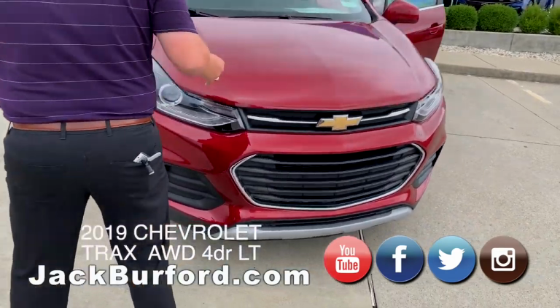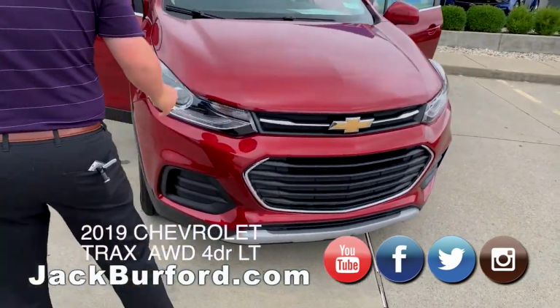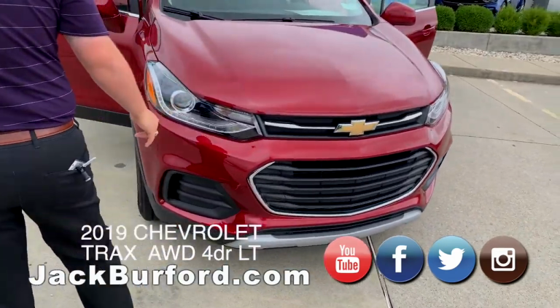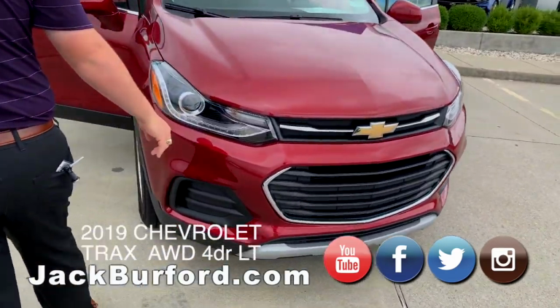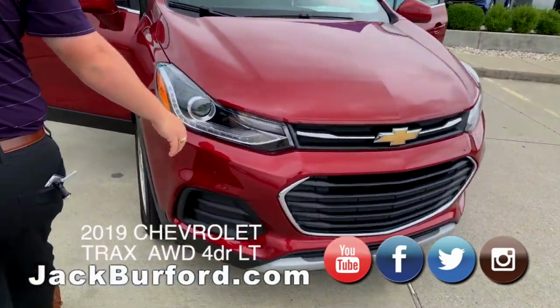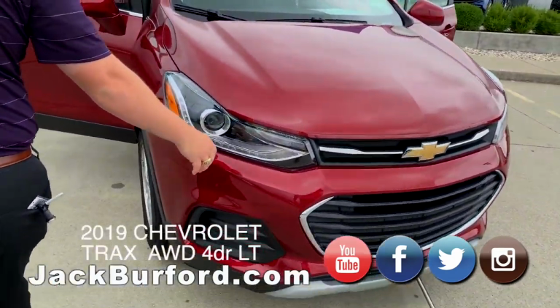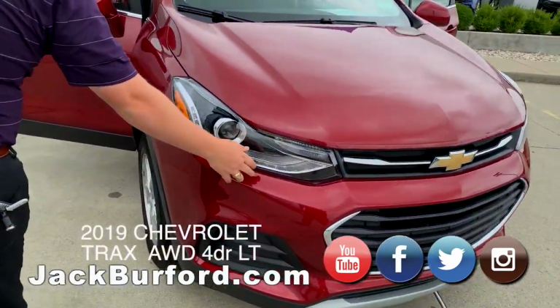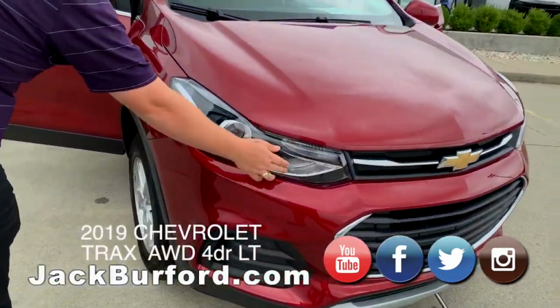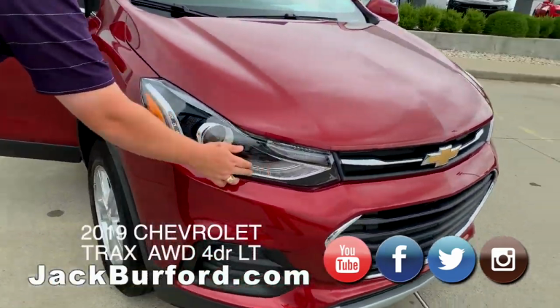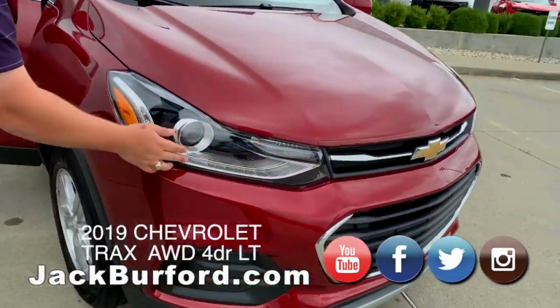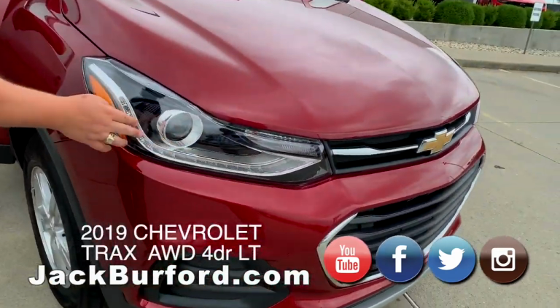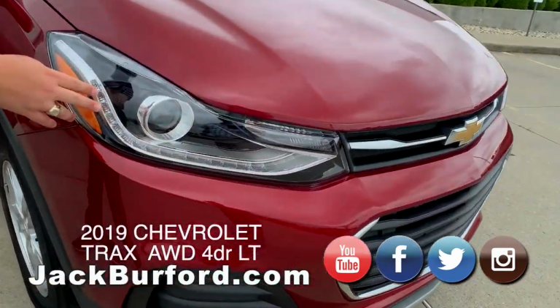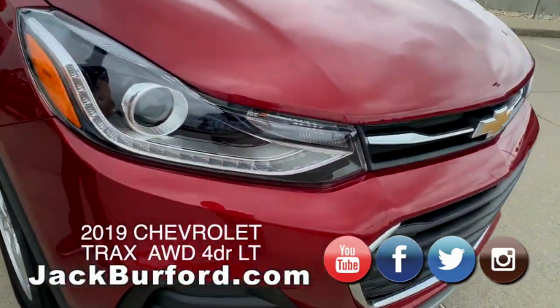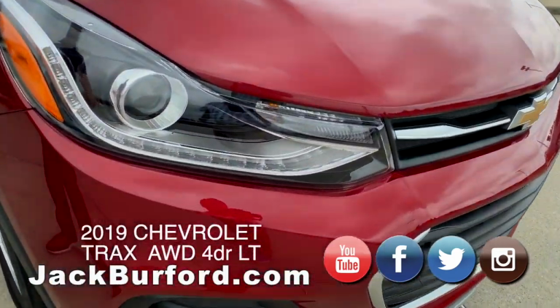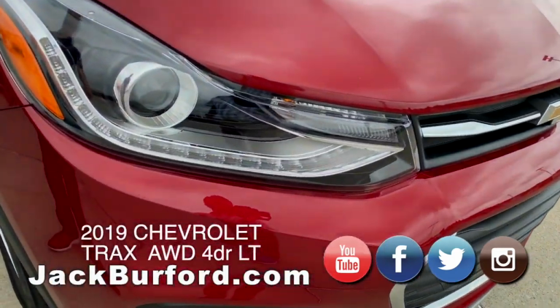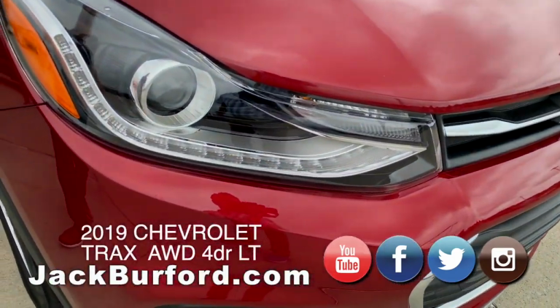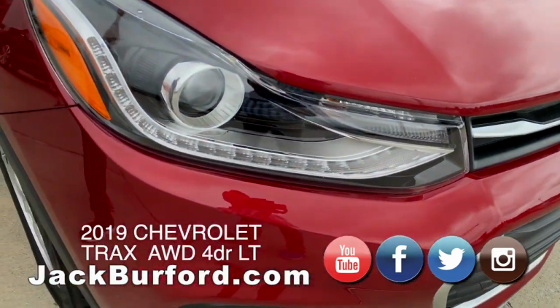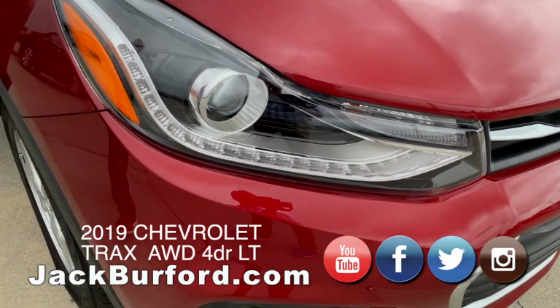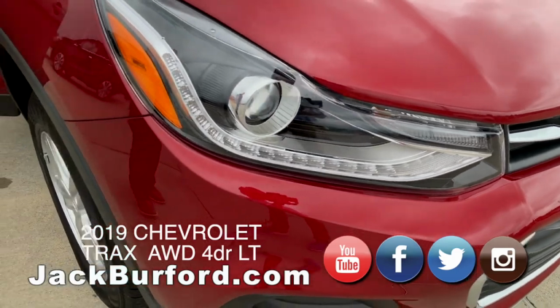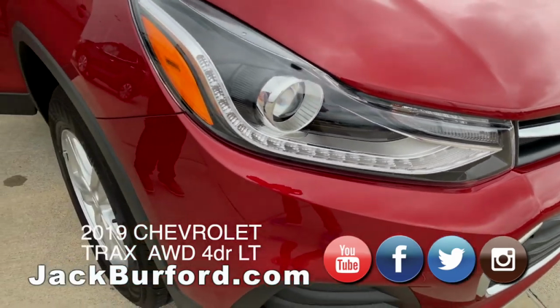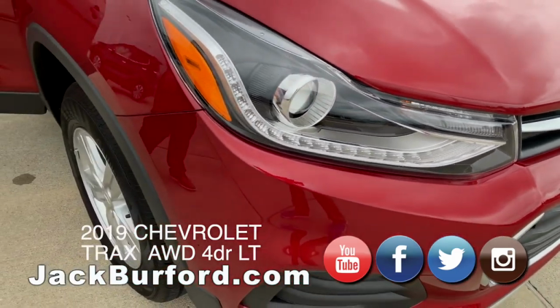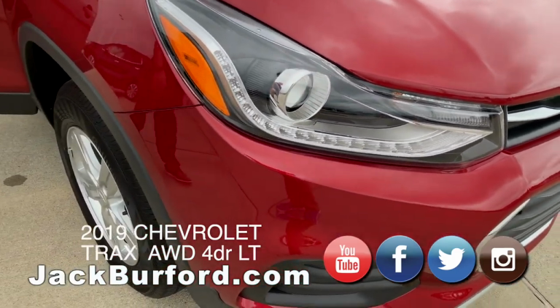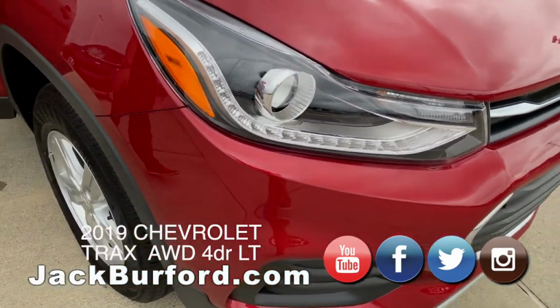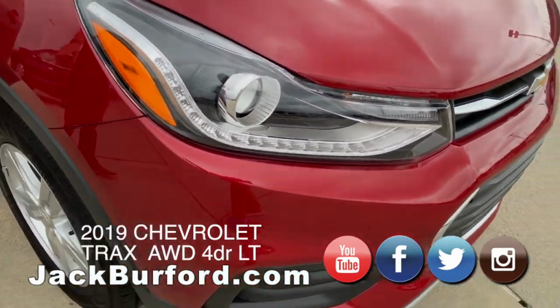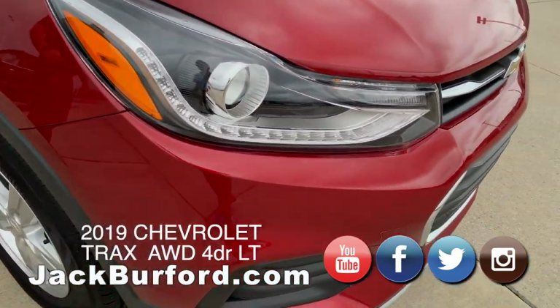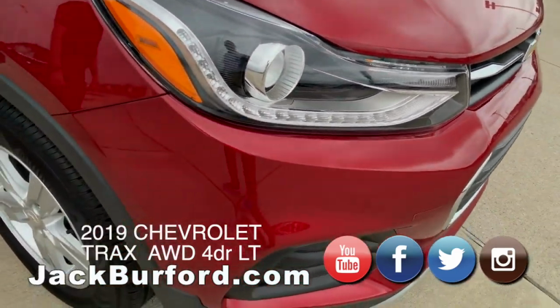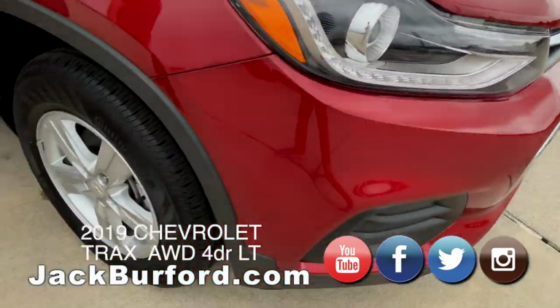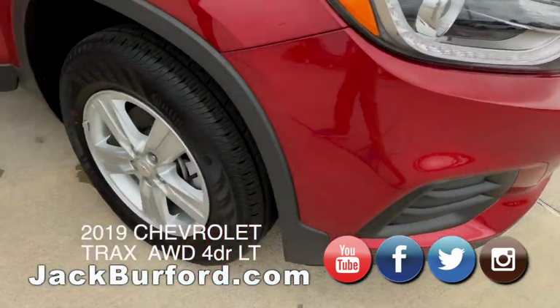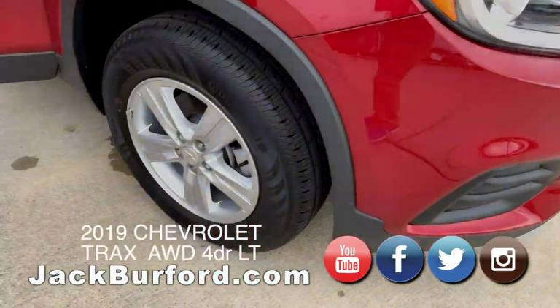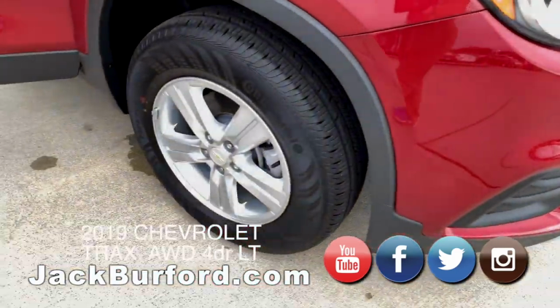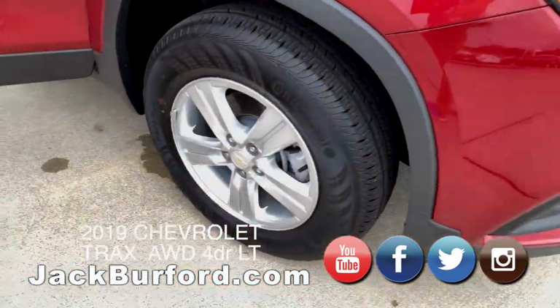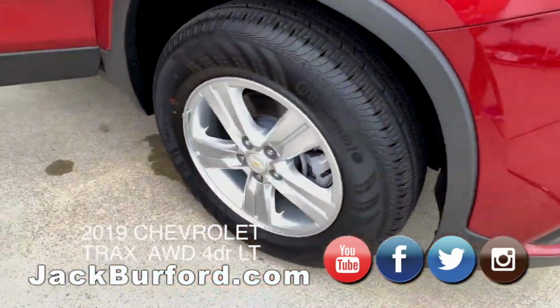Walking around, you're going to have LED light strips right here on the front, and we've got 16-inch alloy wheels.